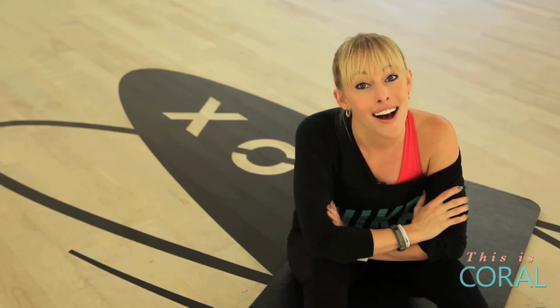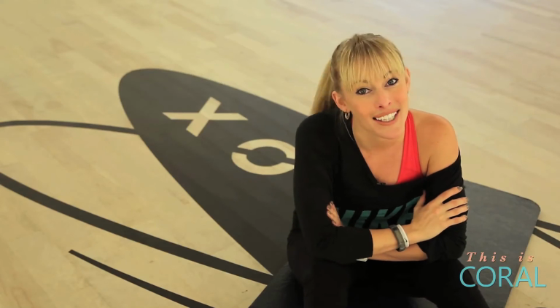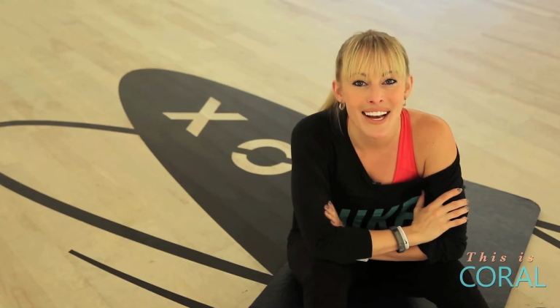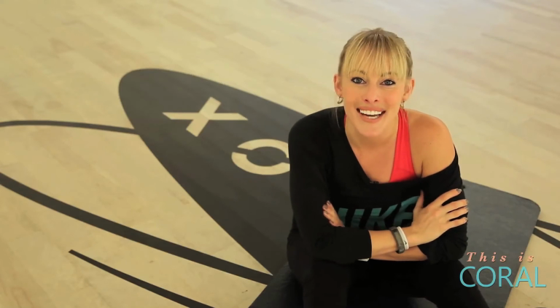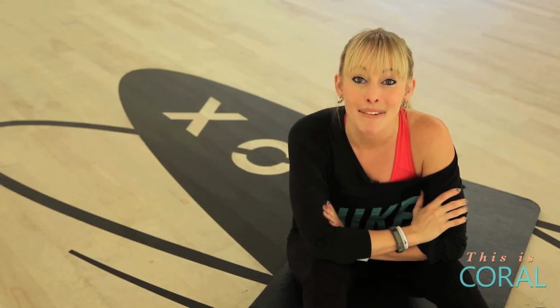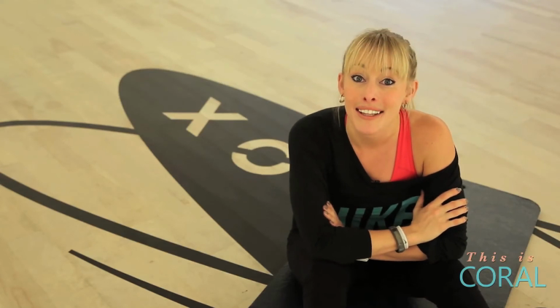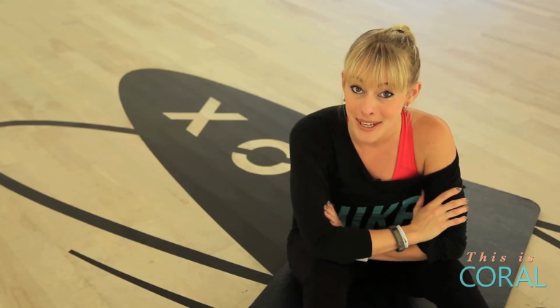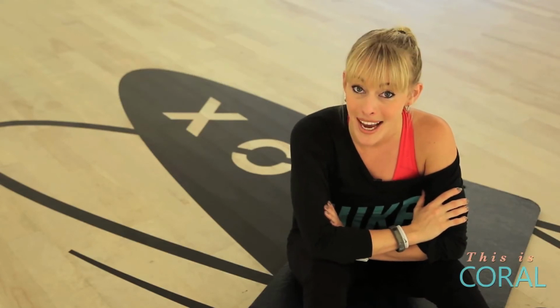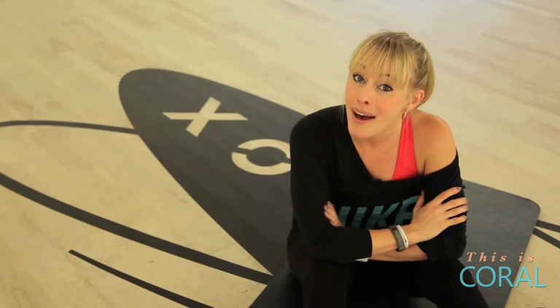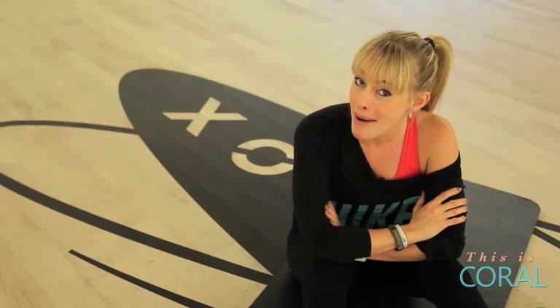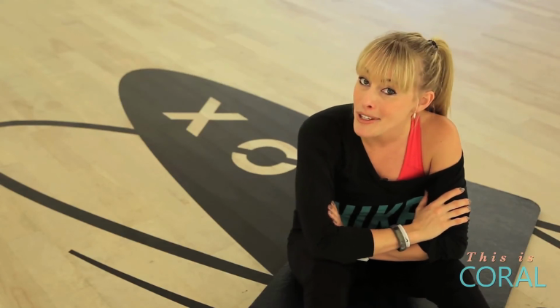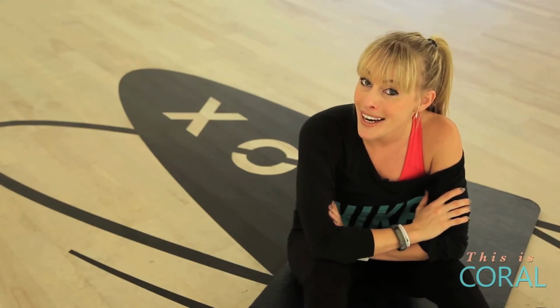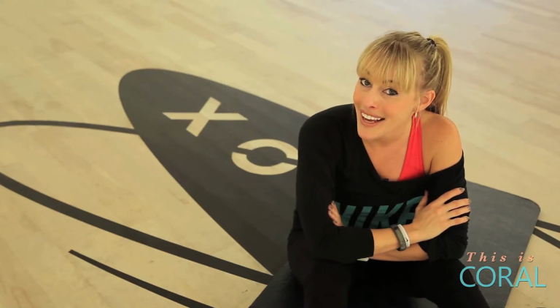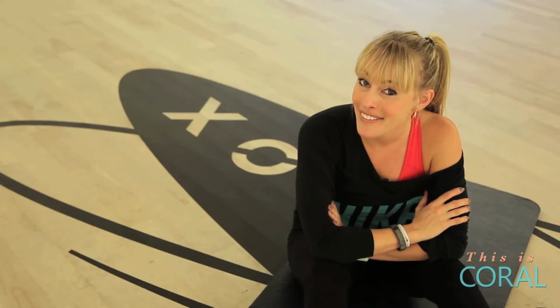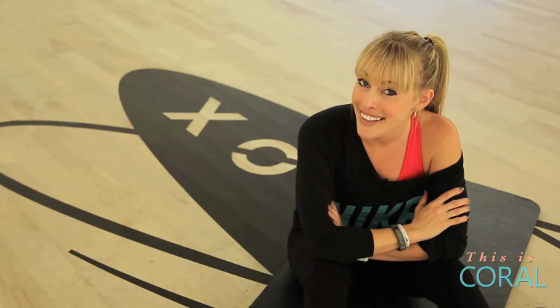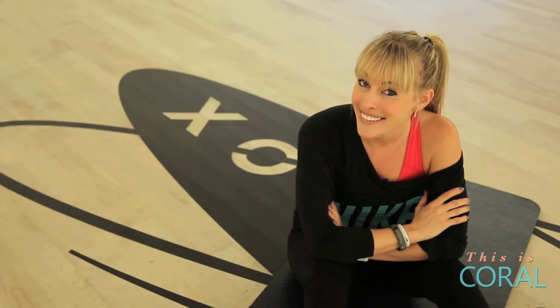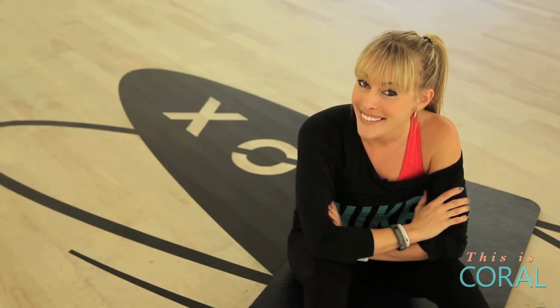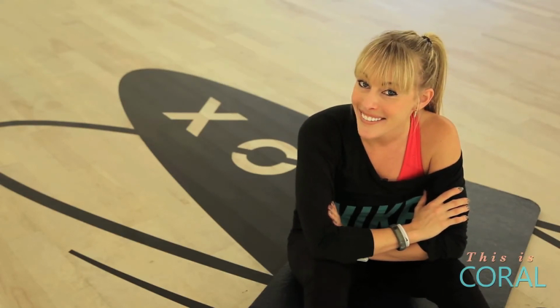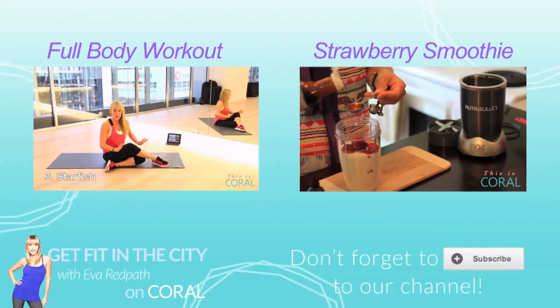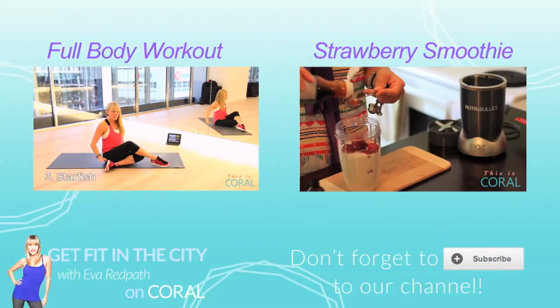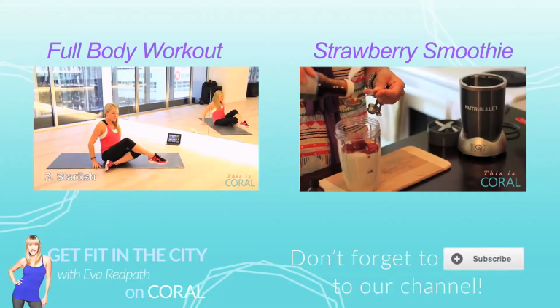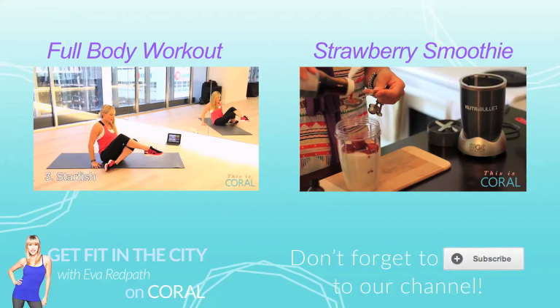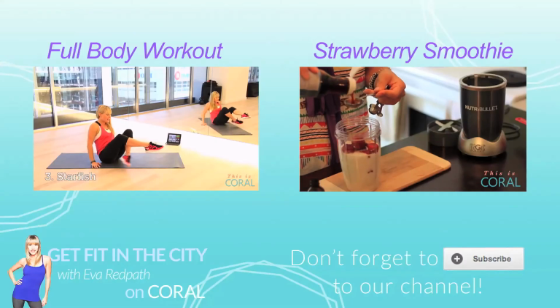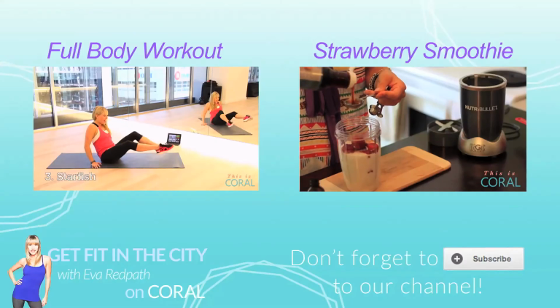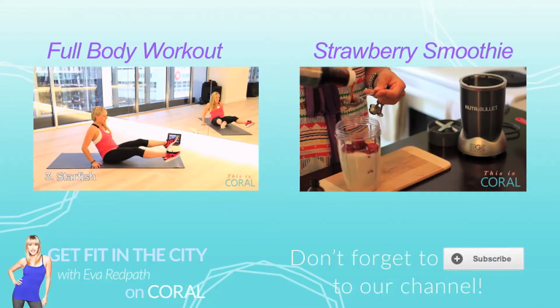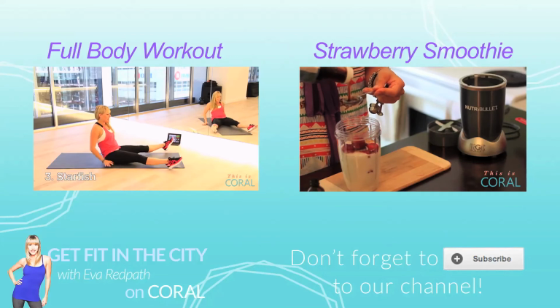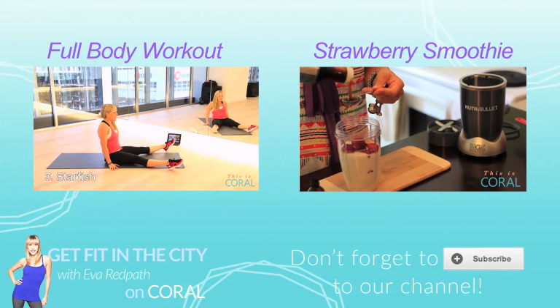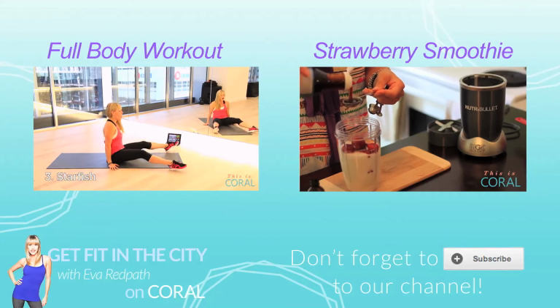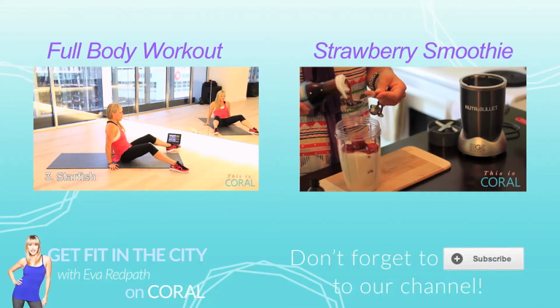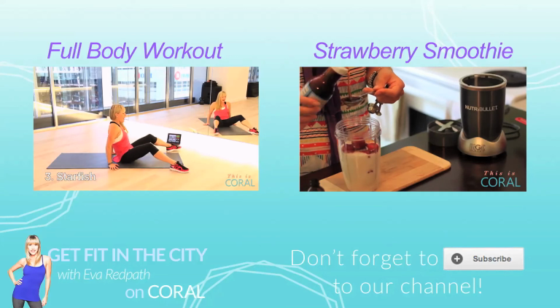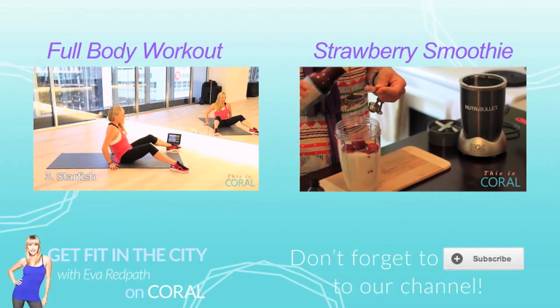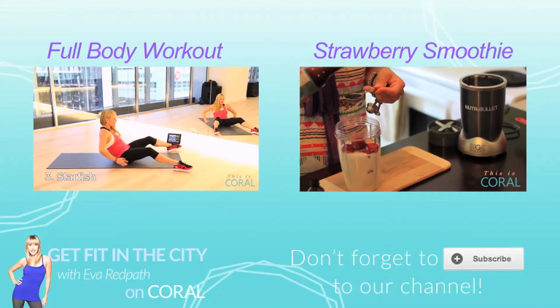I'll see you next time. And in the meantime, how about you get out and get fit? If you like to break a sweat and you're a student, you should subscribe.